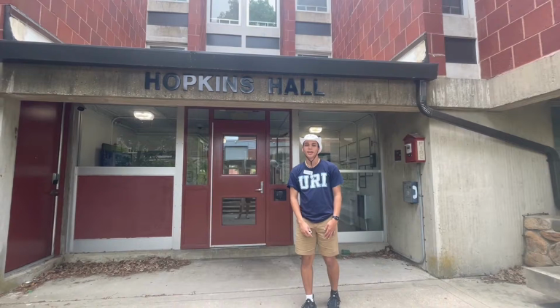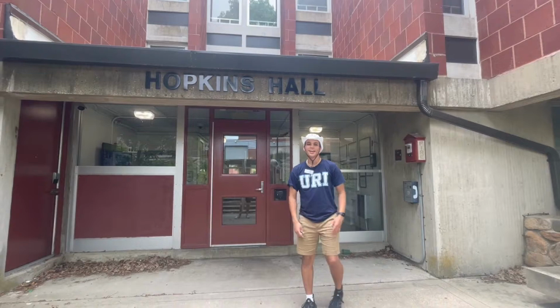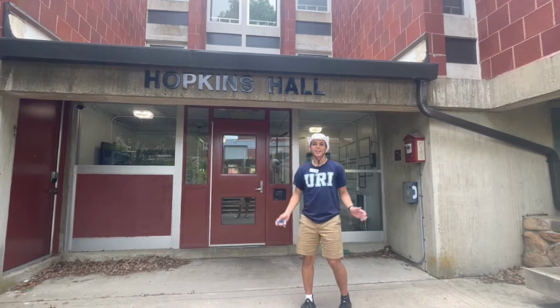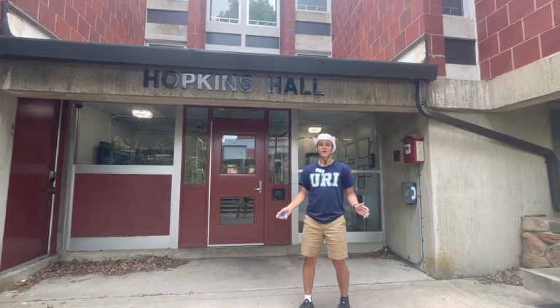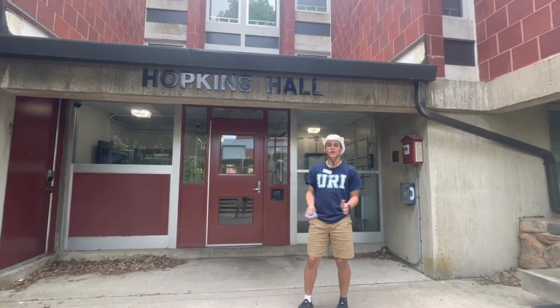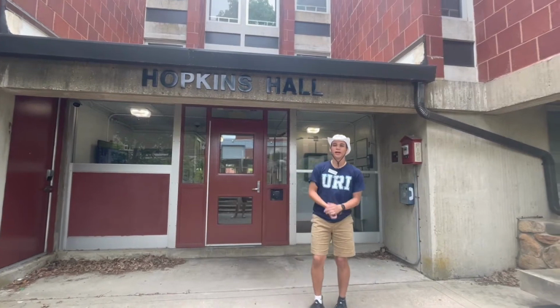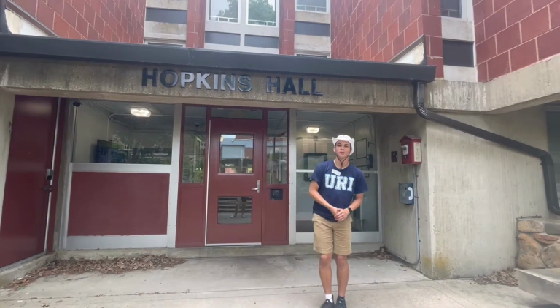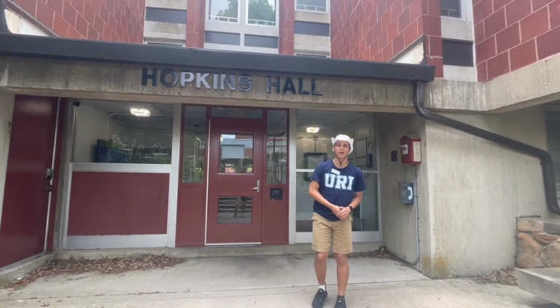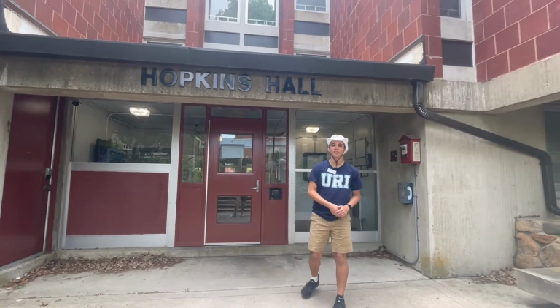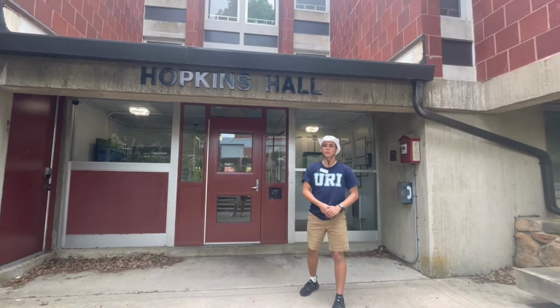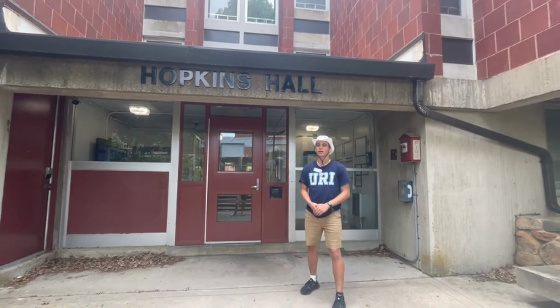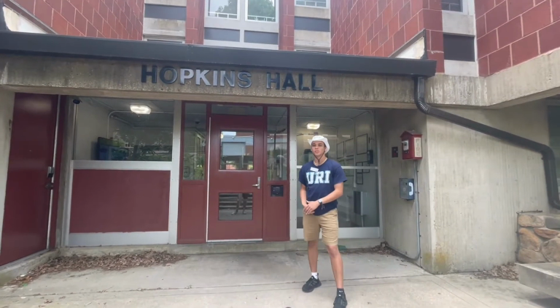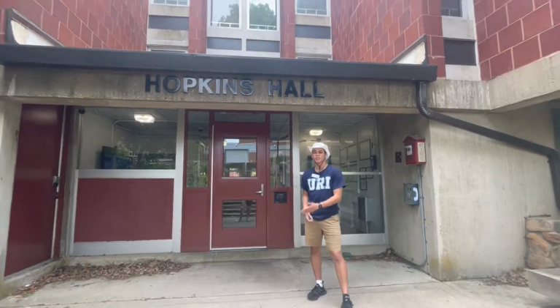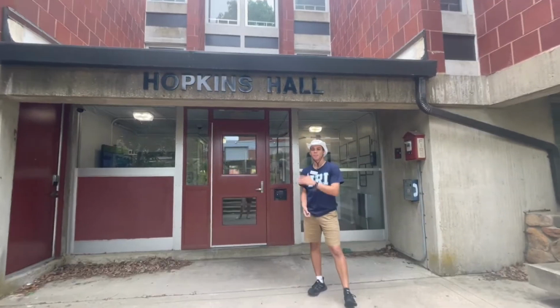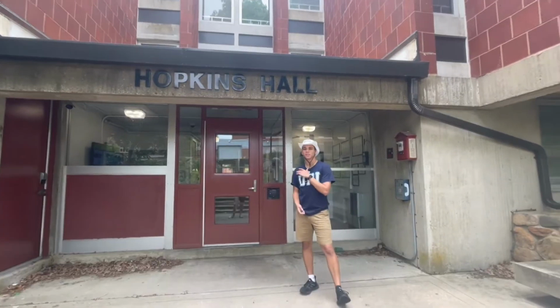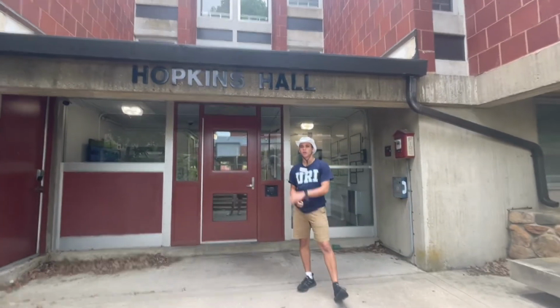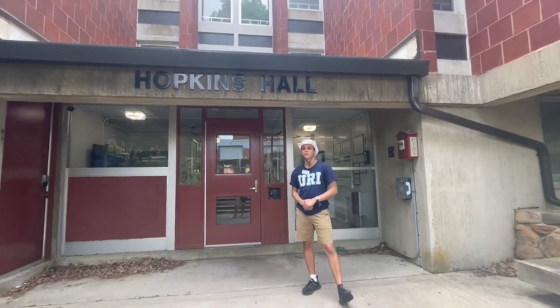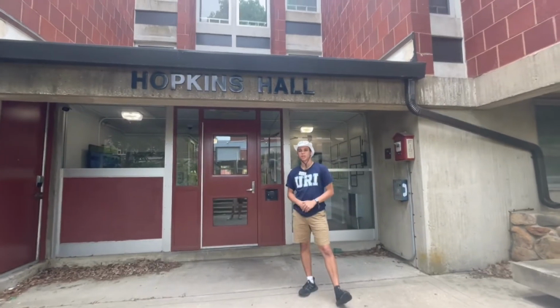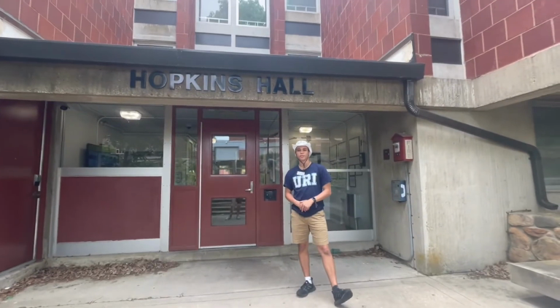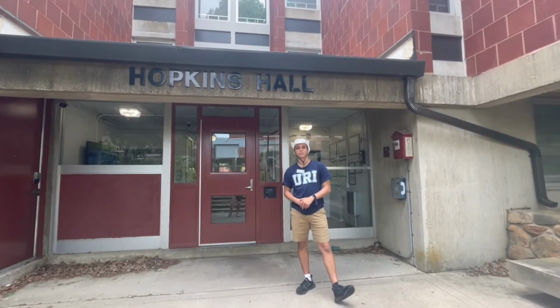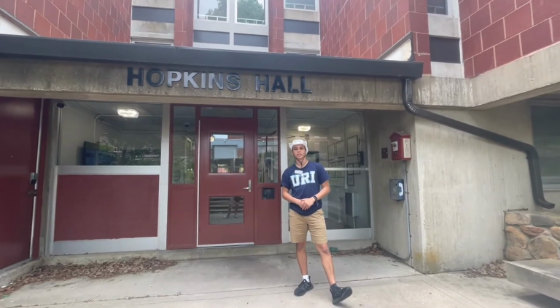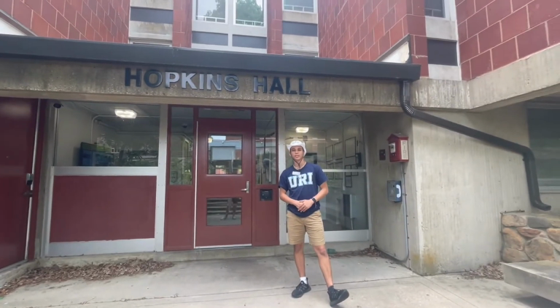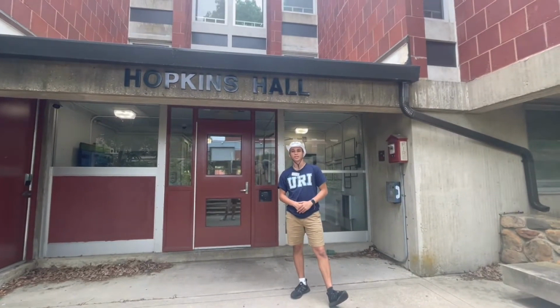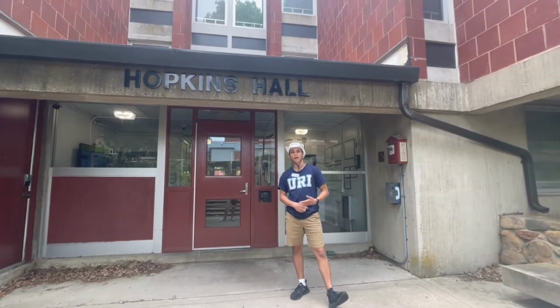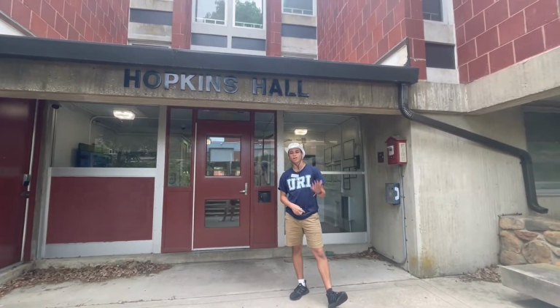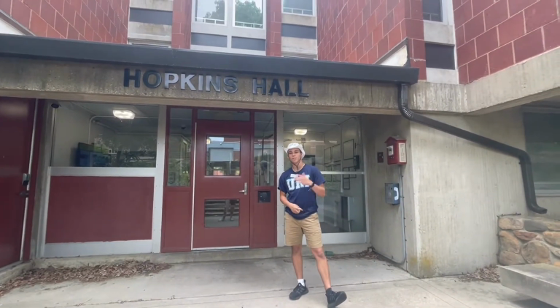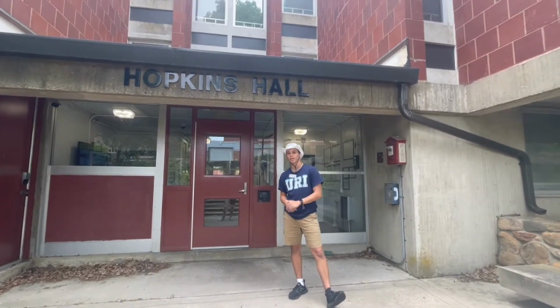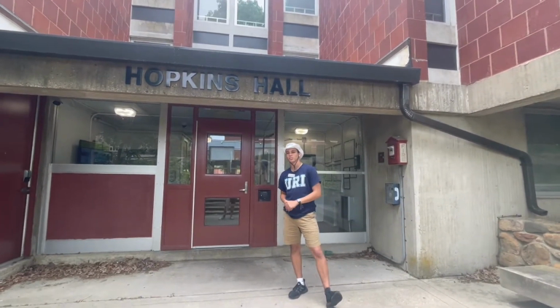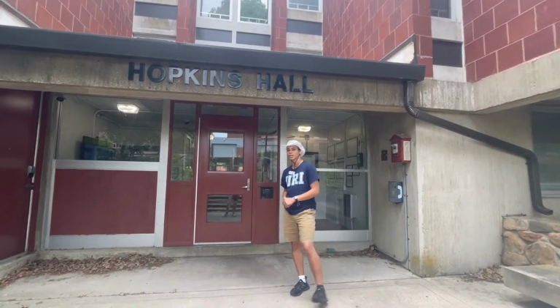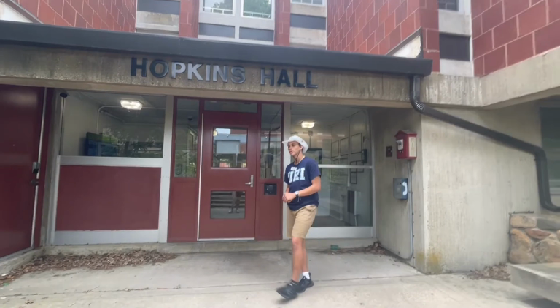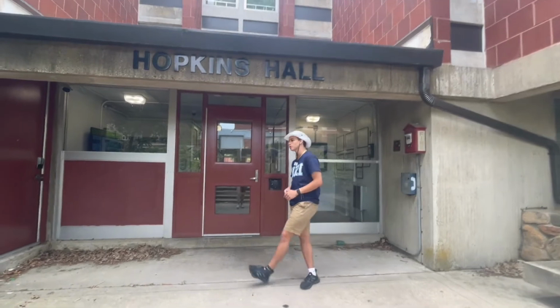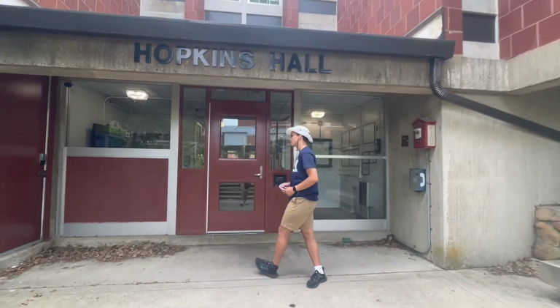Hello everyone, my name is RJ. We are now outside of Hopkins Hall, which is a first year living style. Come on, let's take a look at this place.